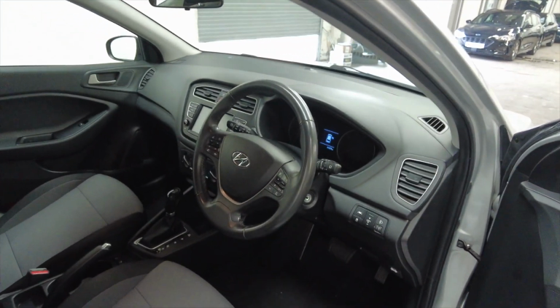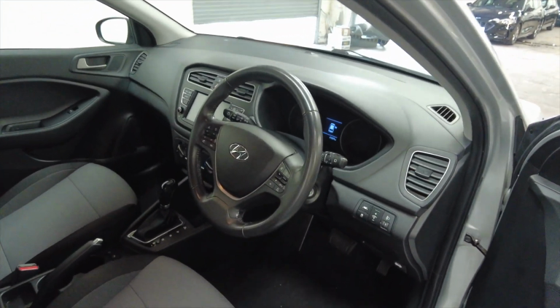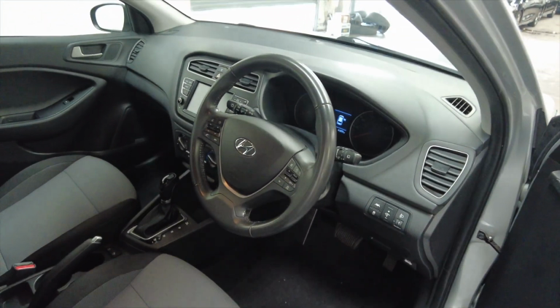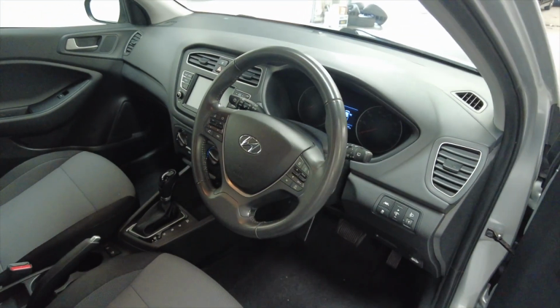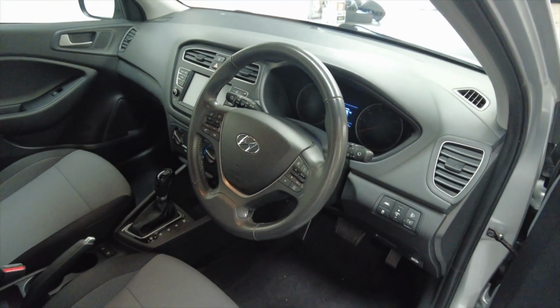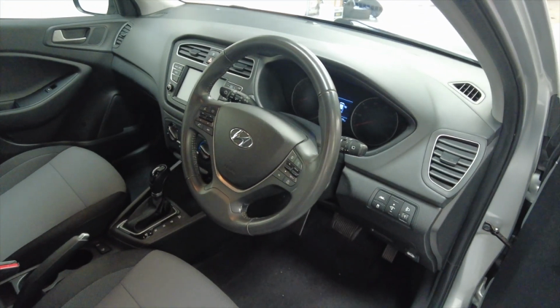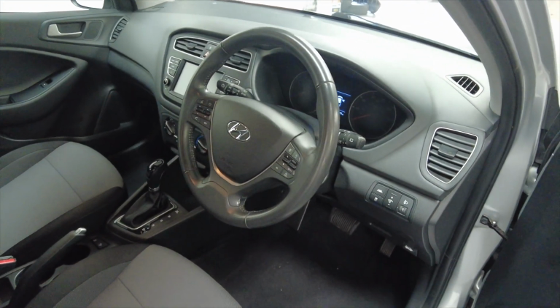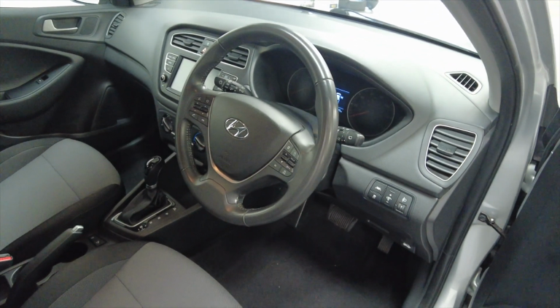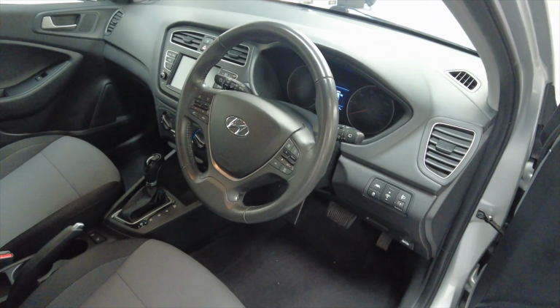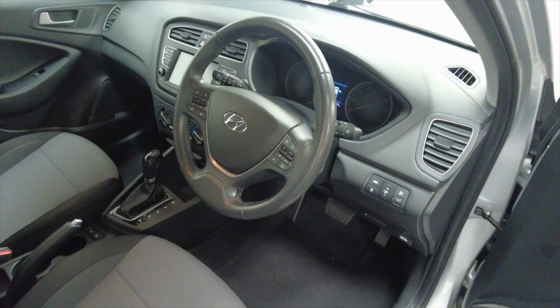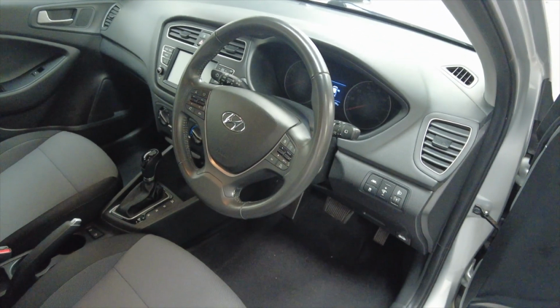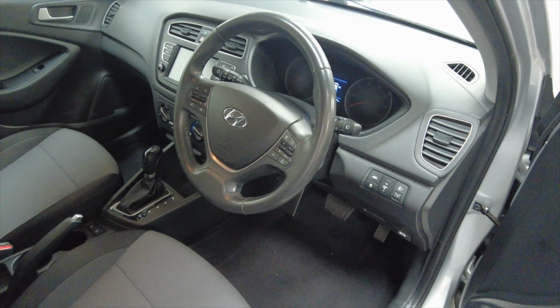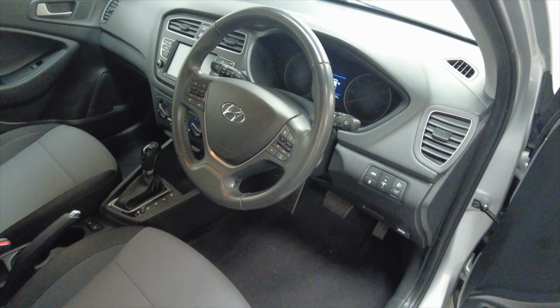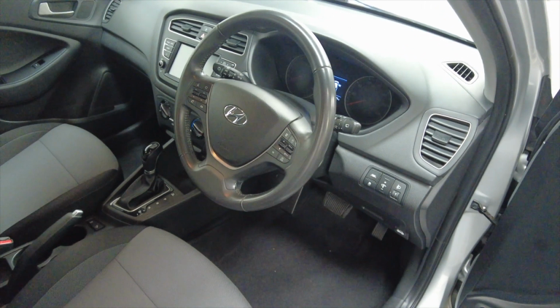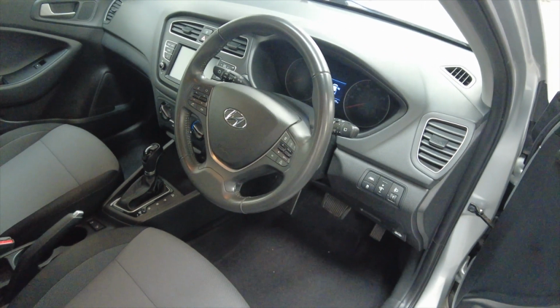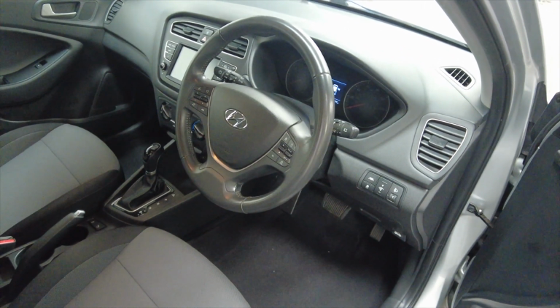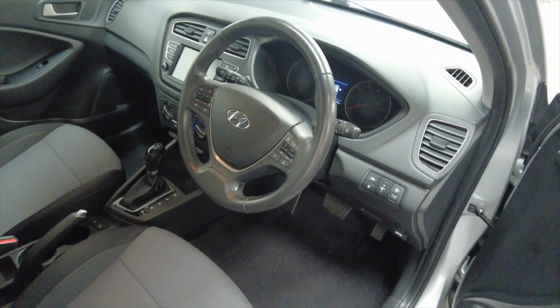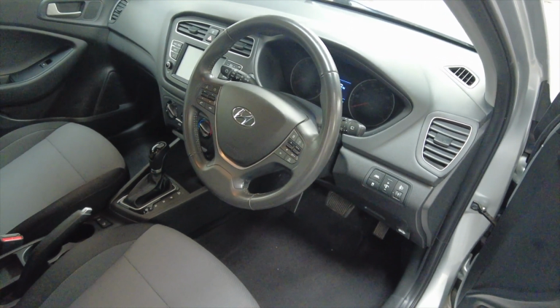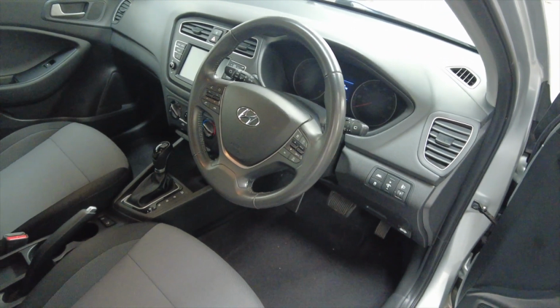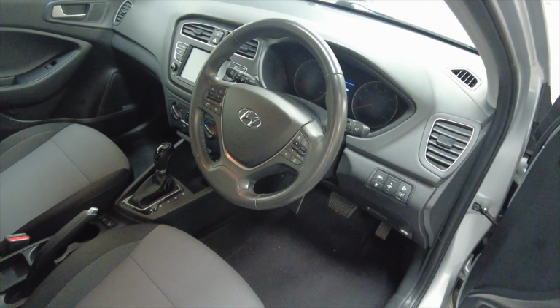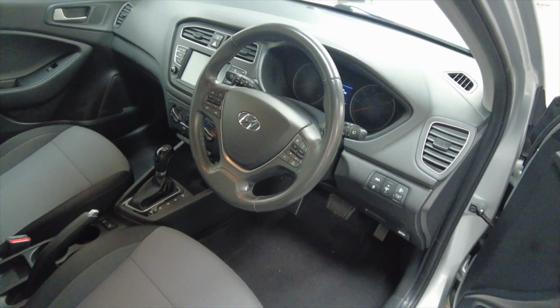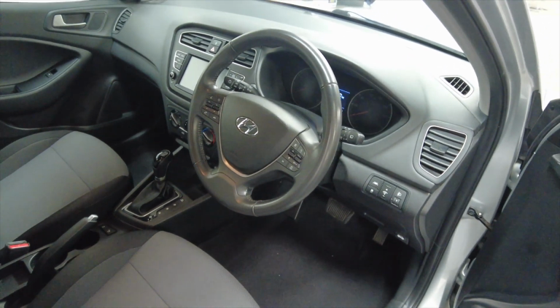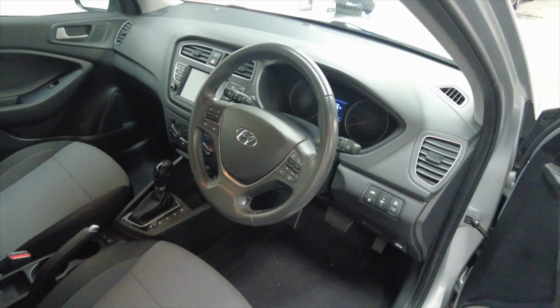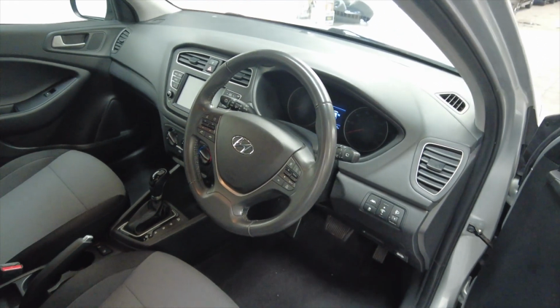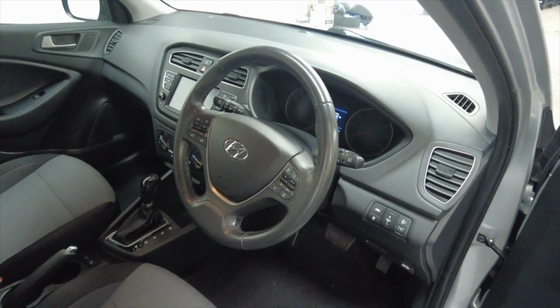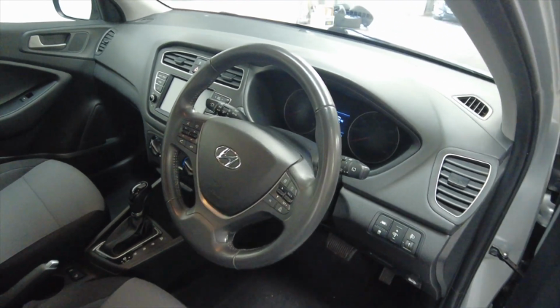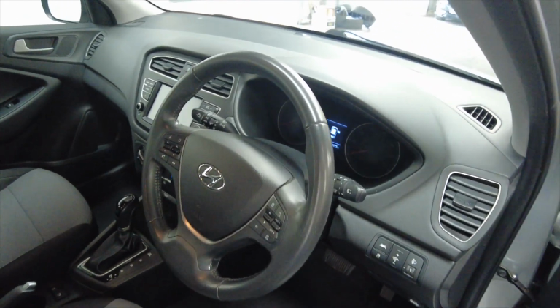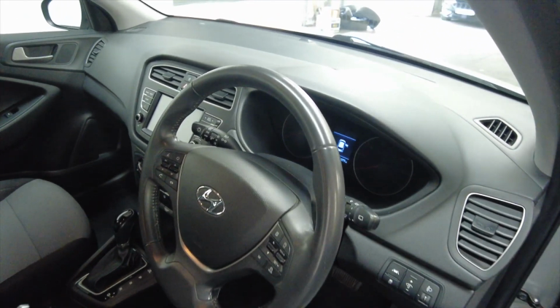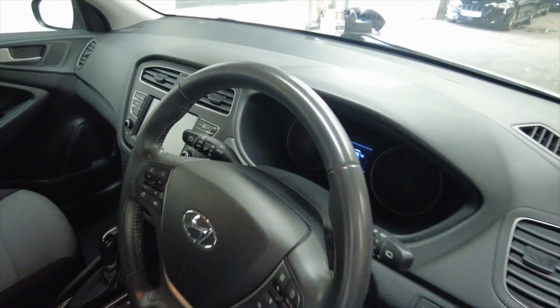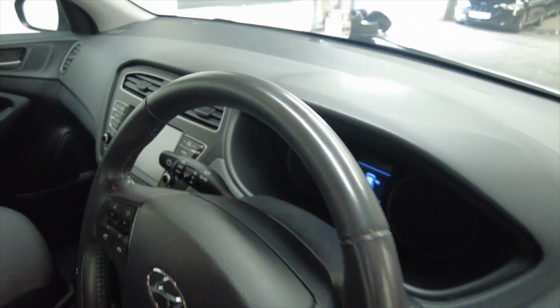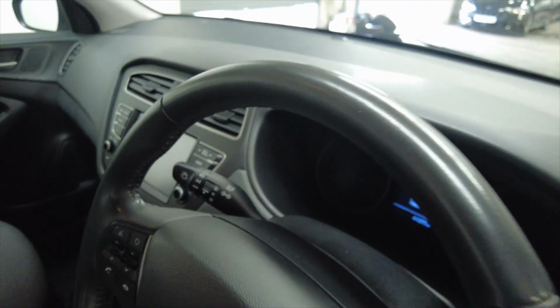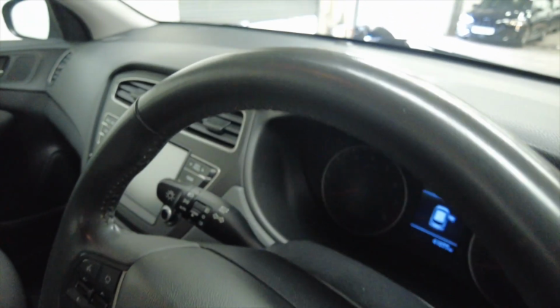As you can see, you've got a multifunction steering wheel and this car has done 41,077 miles, so relatively low mileage there as well.